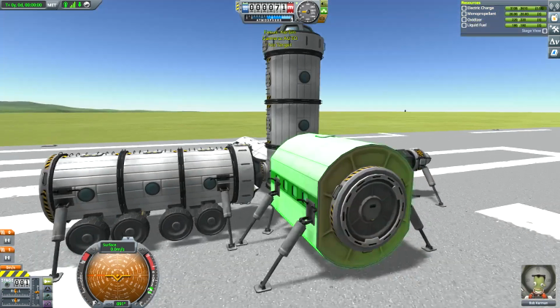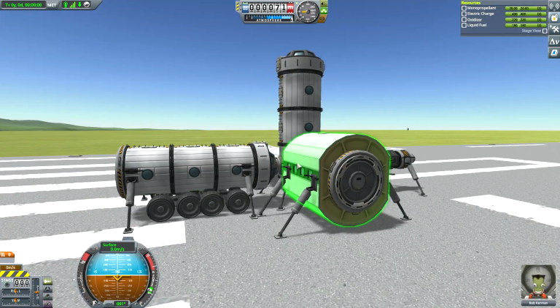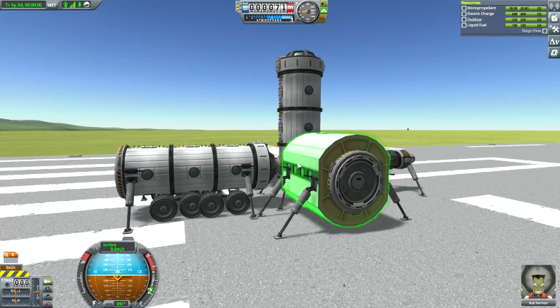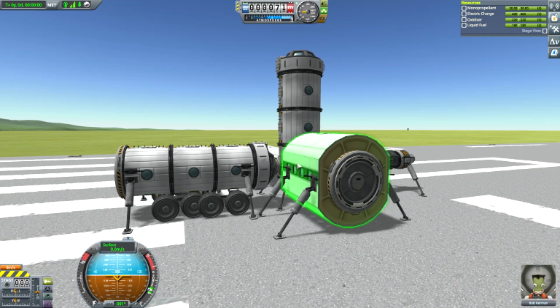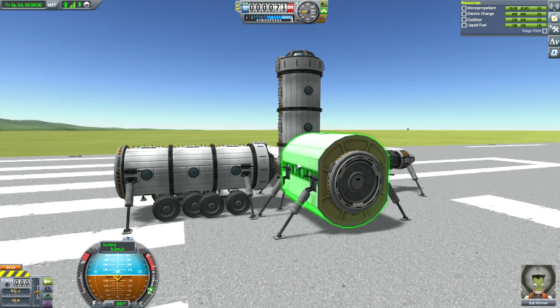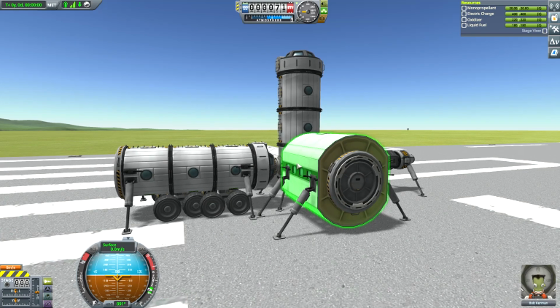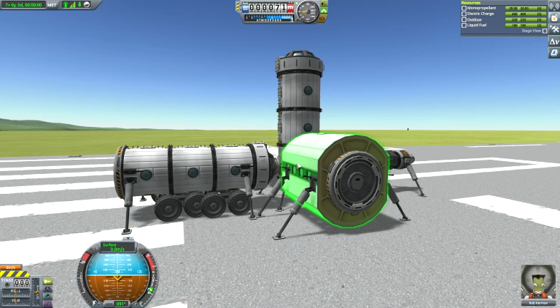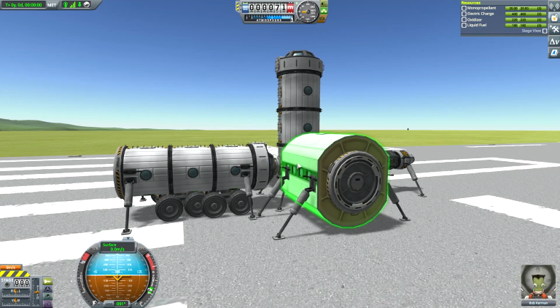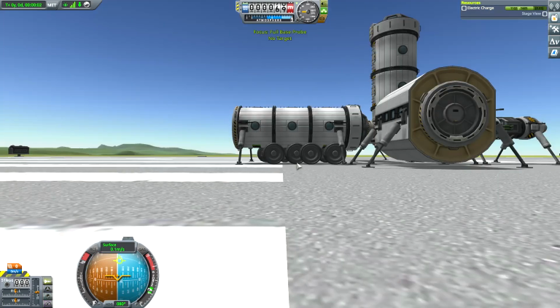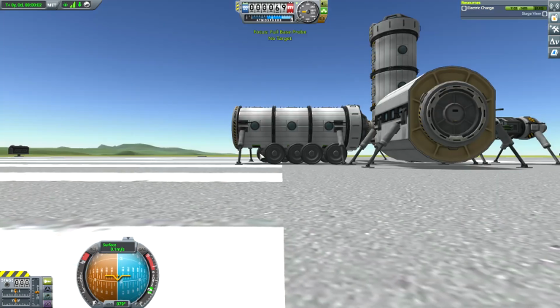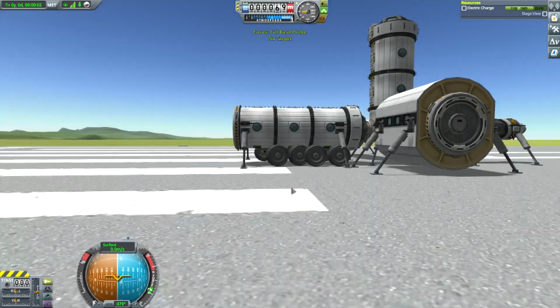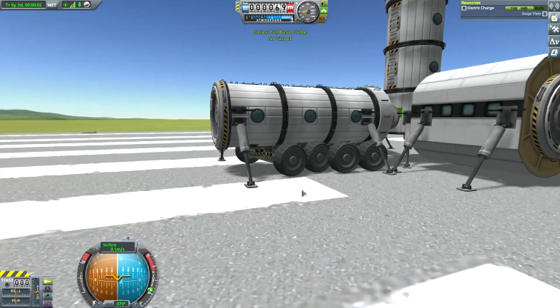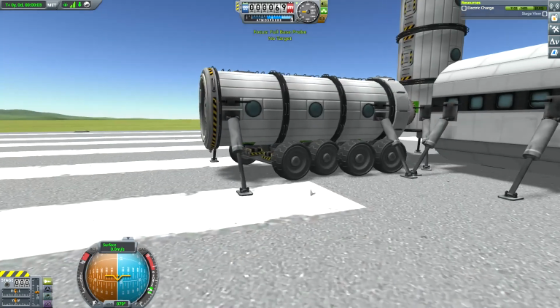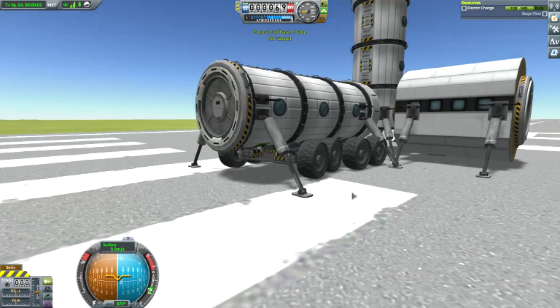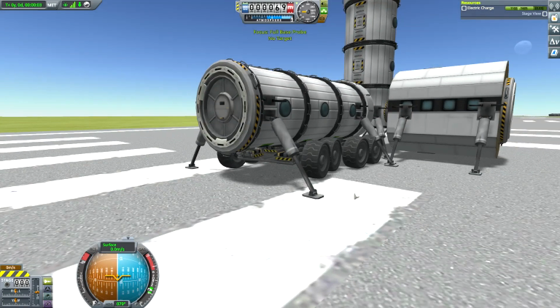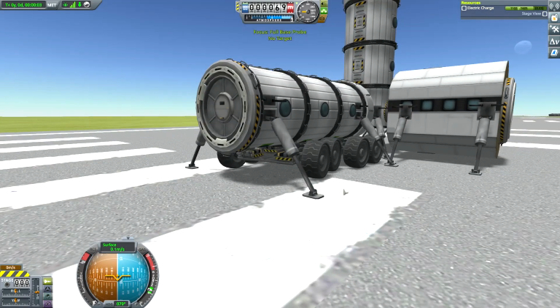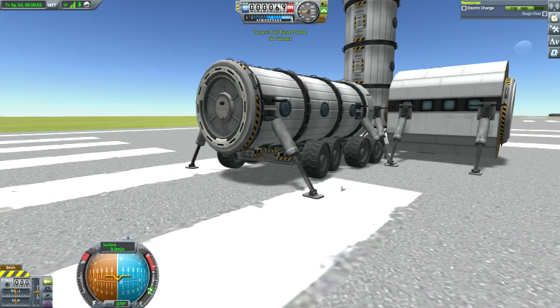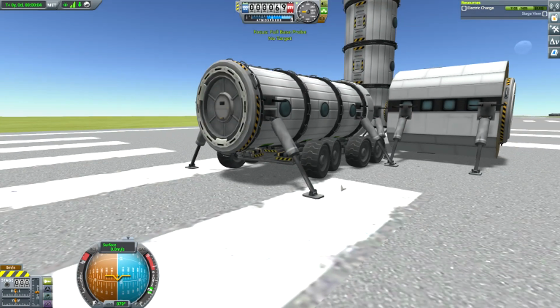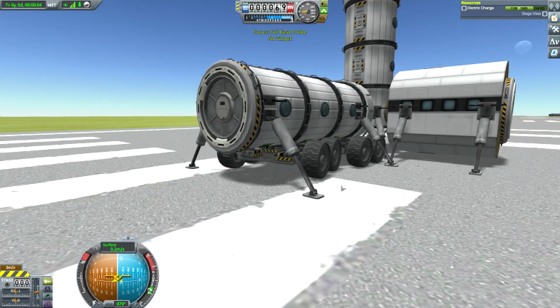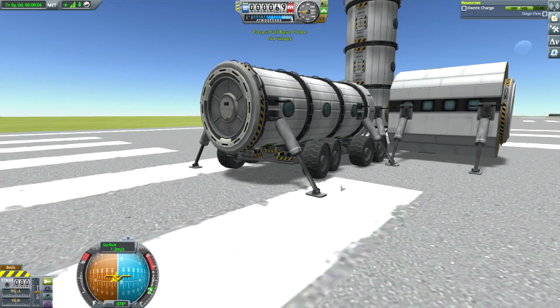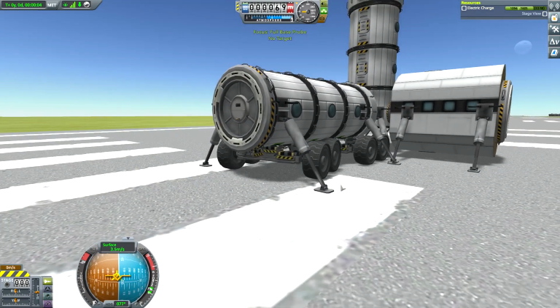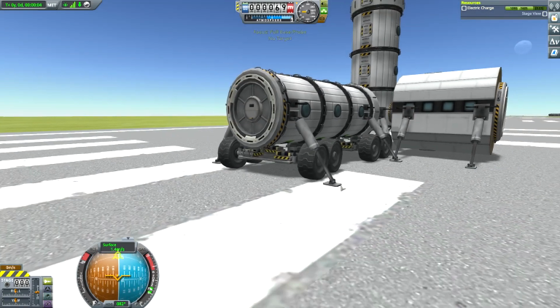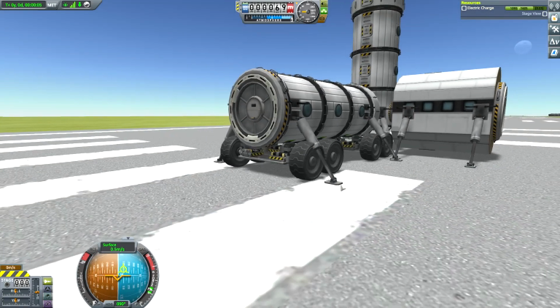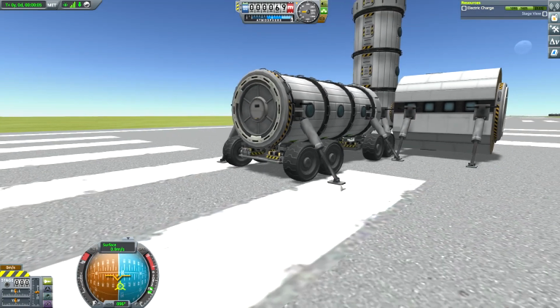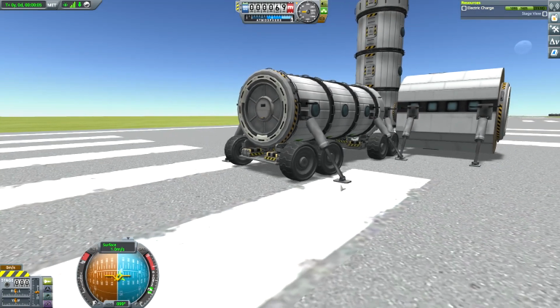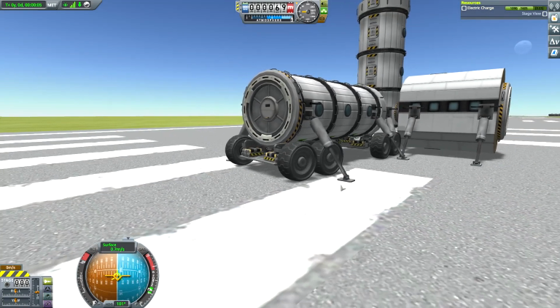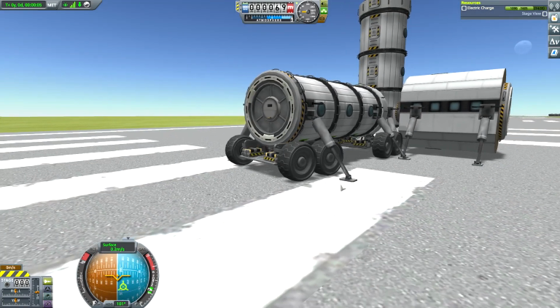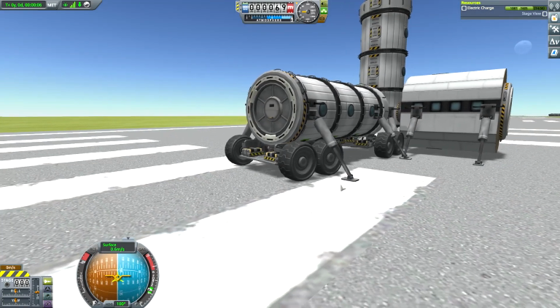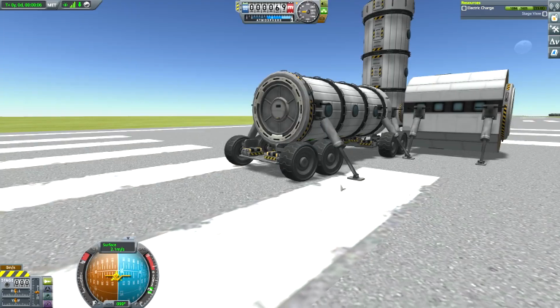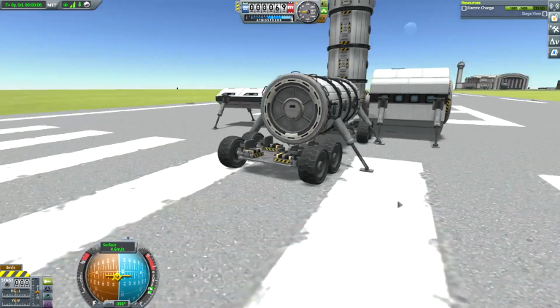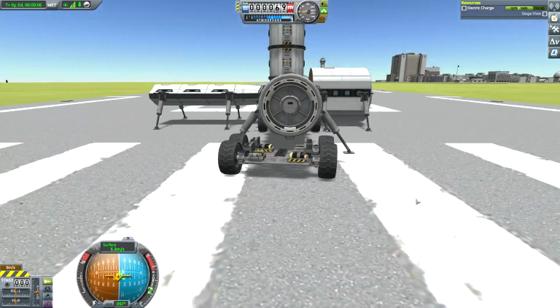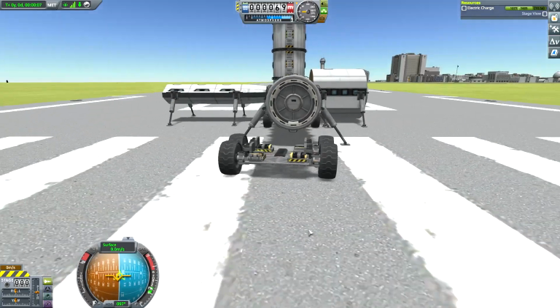Once you are docked, you can either leave the wheels attached for future operations, or you can detach them and drive them away if your module allows it.